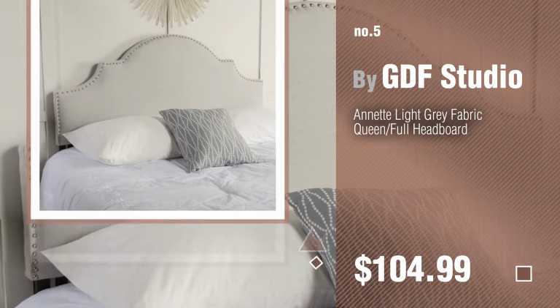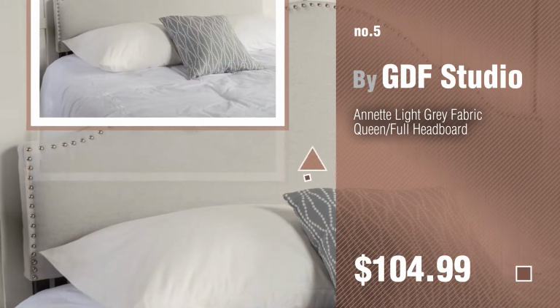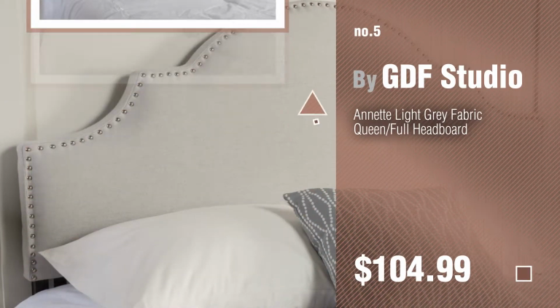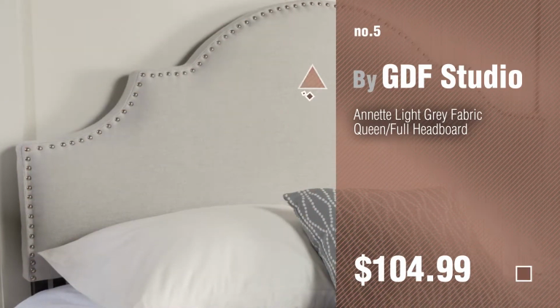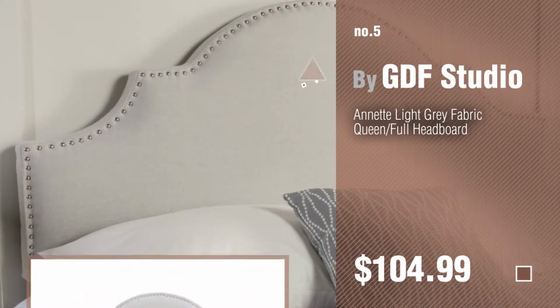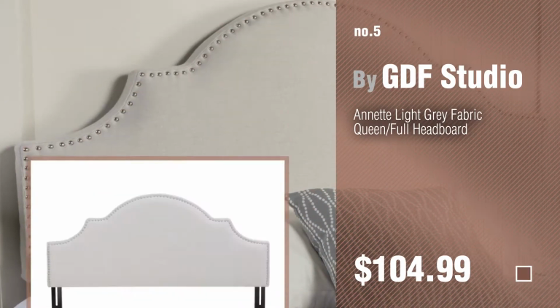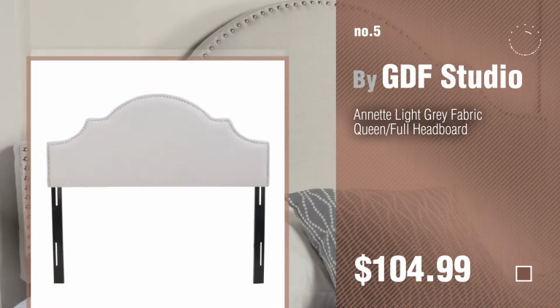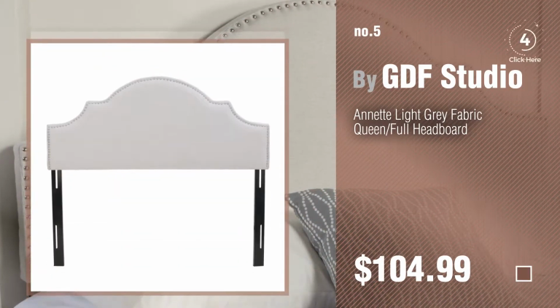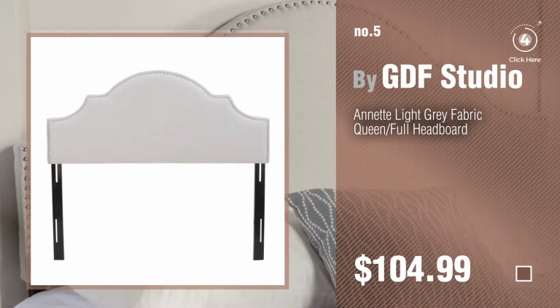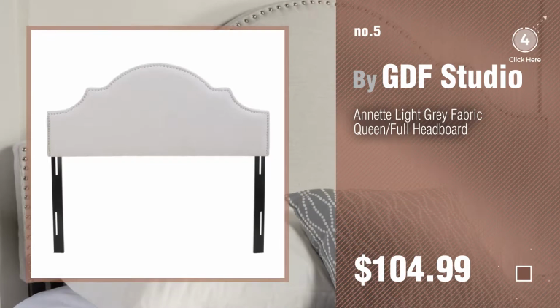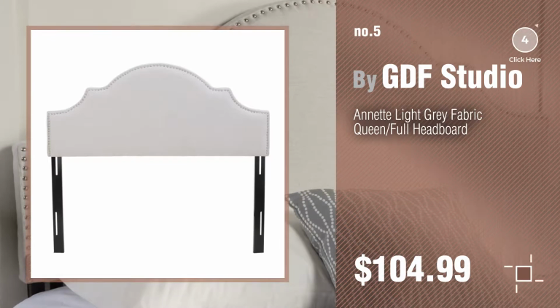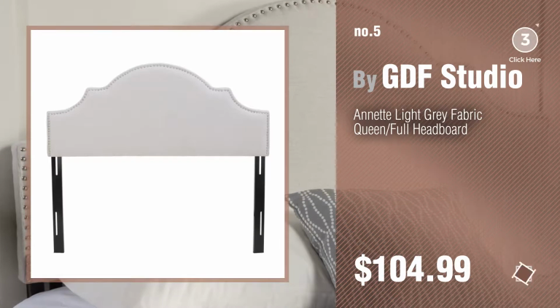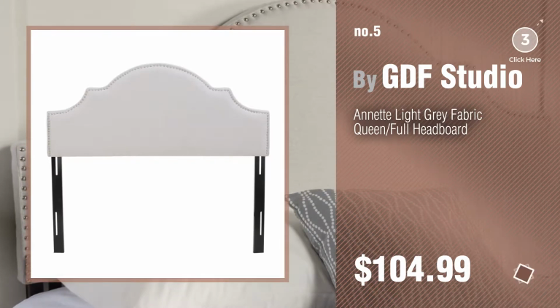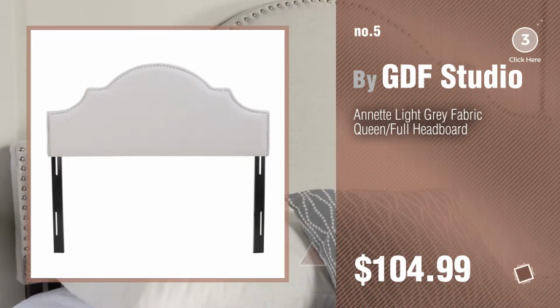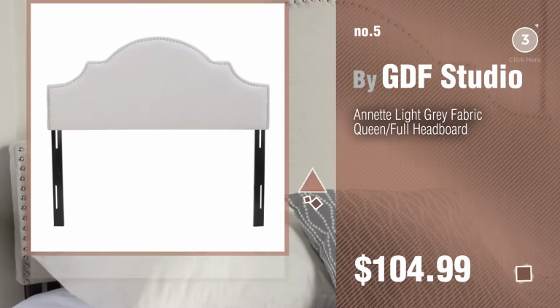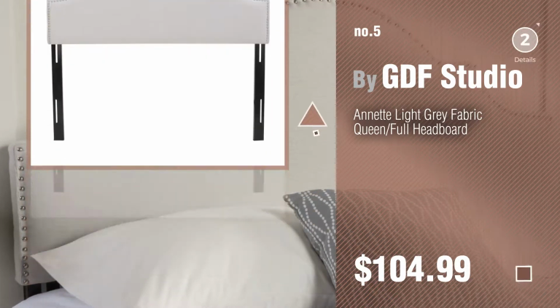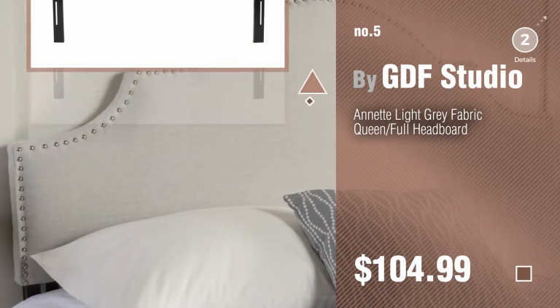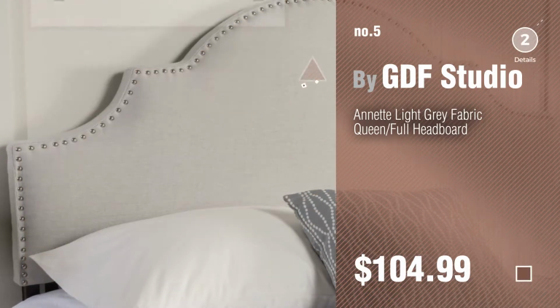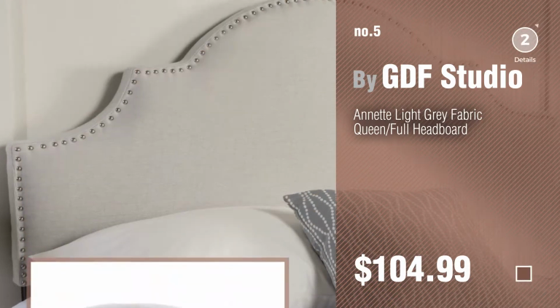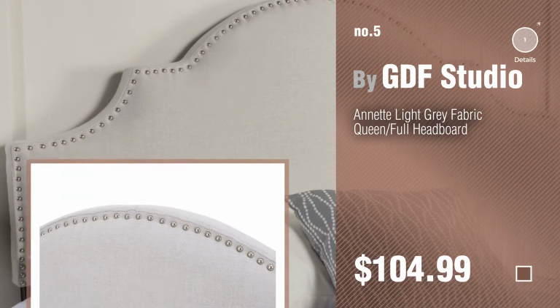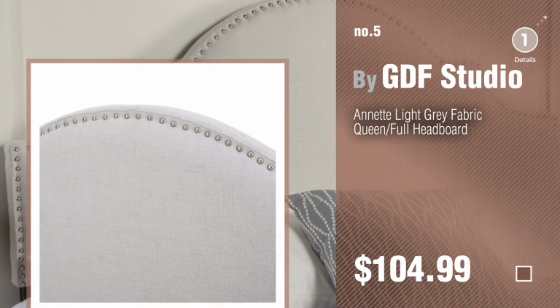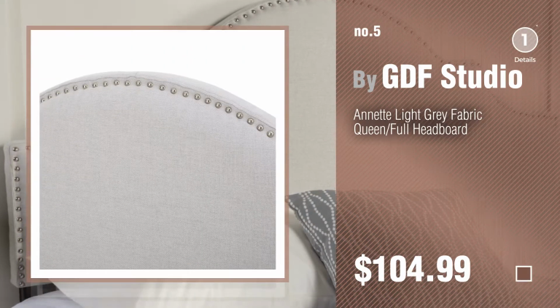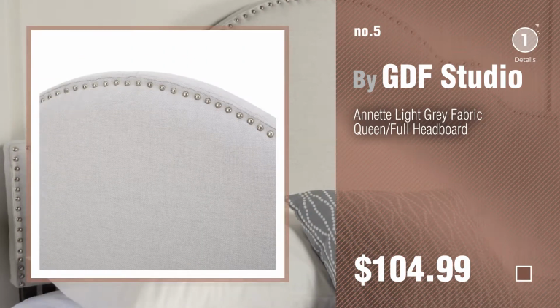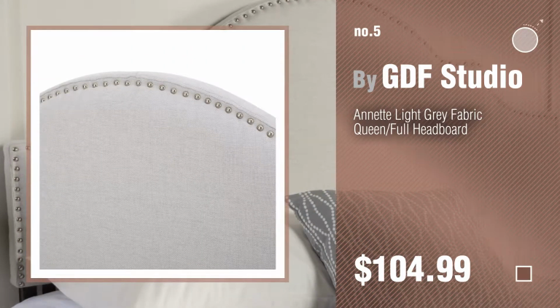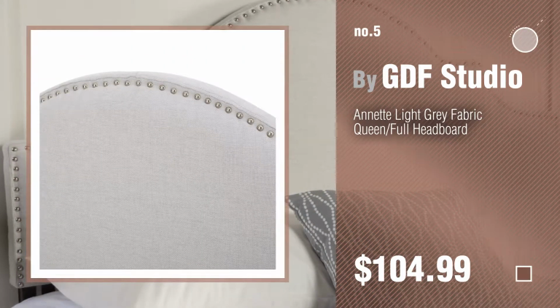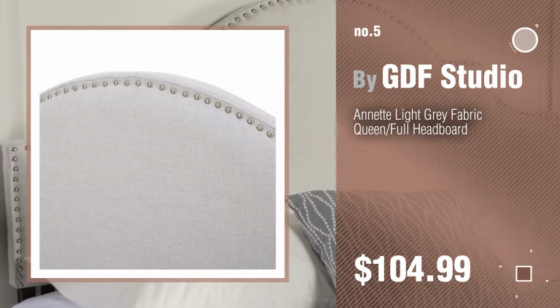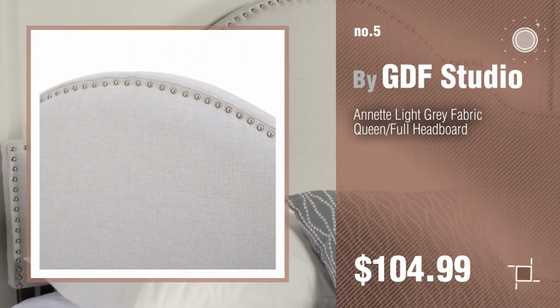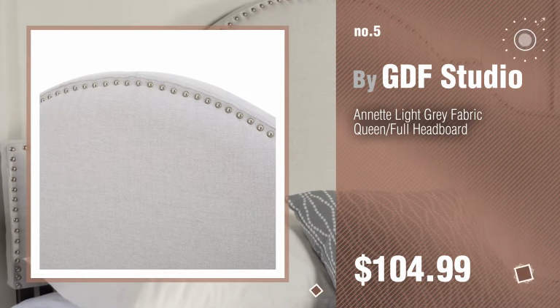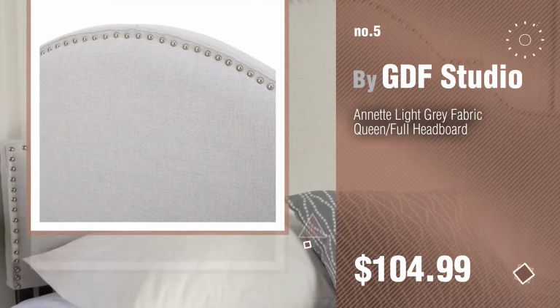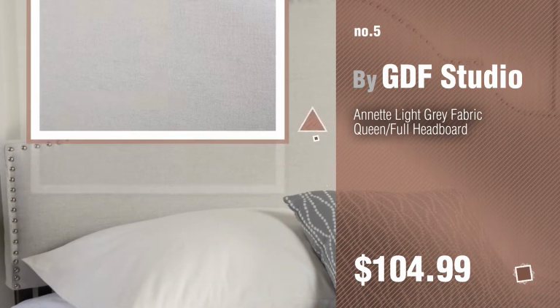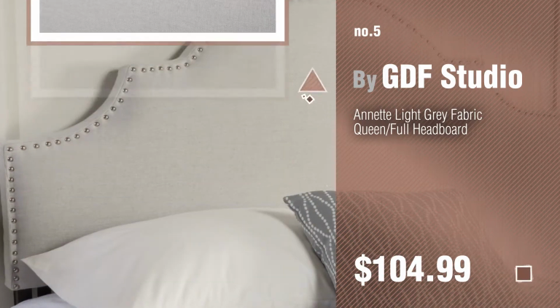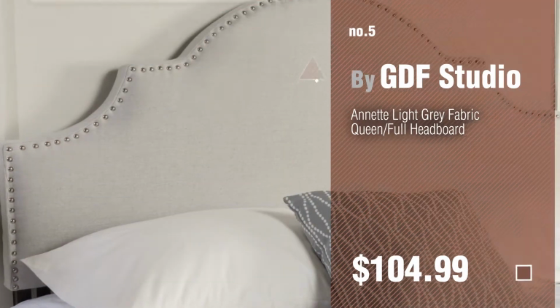Find these GDF Studio headboards at up to 70% off by clicking the description below.